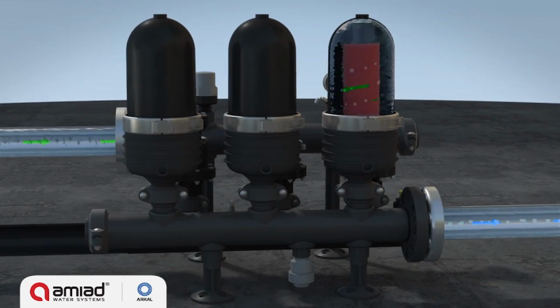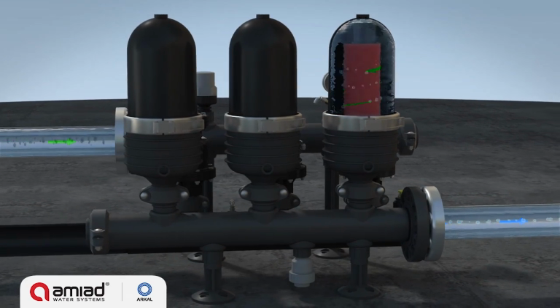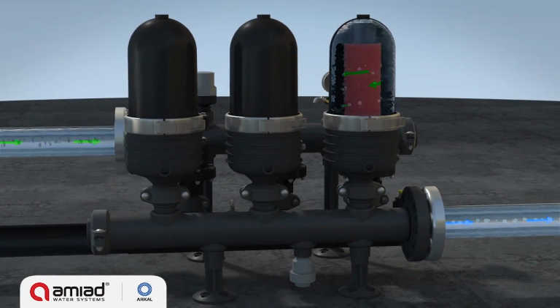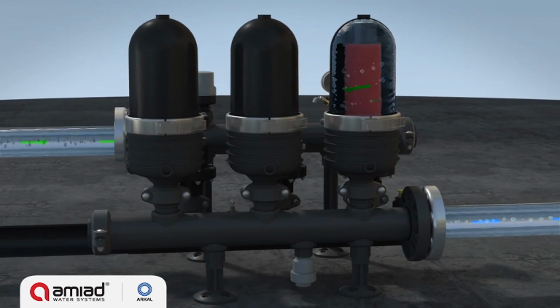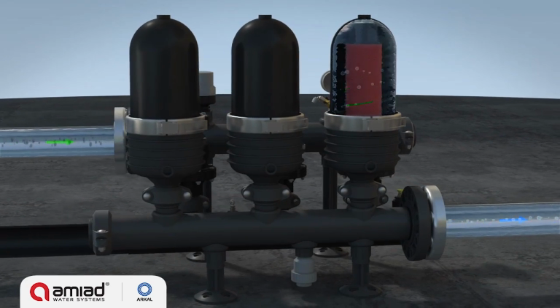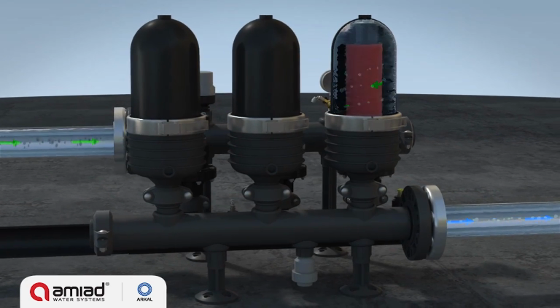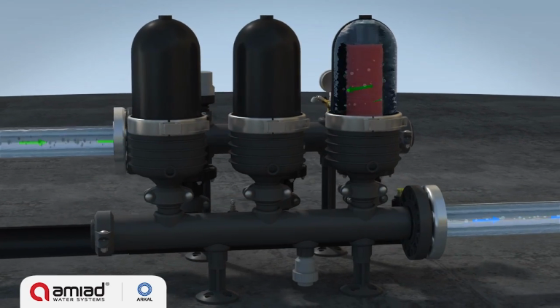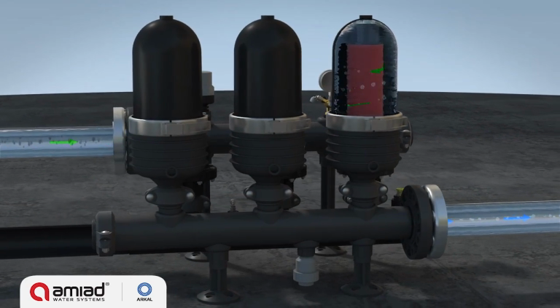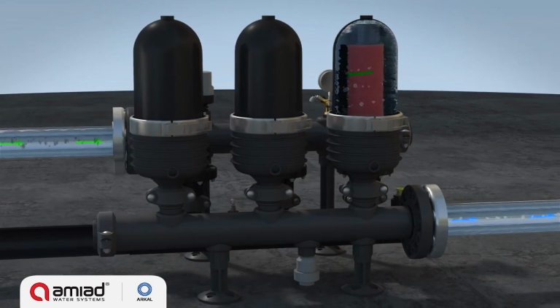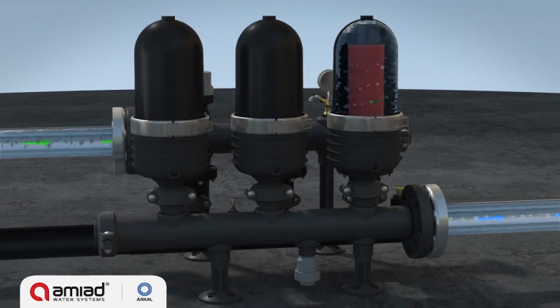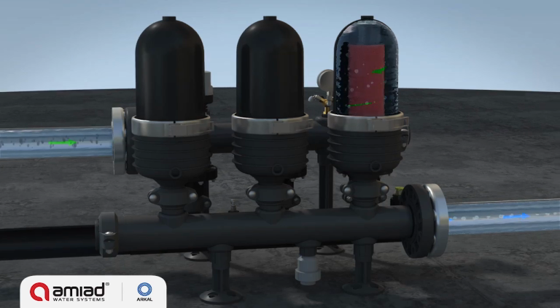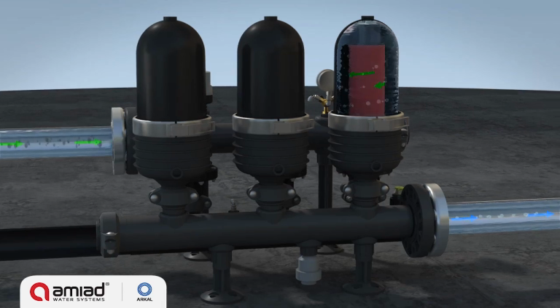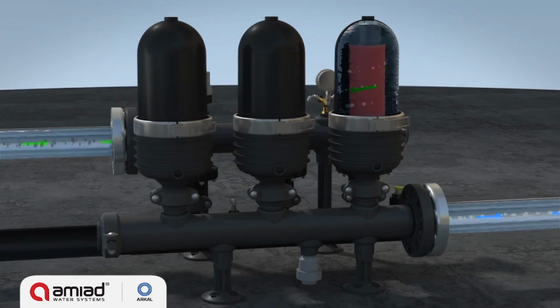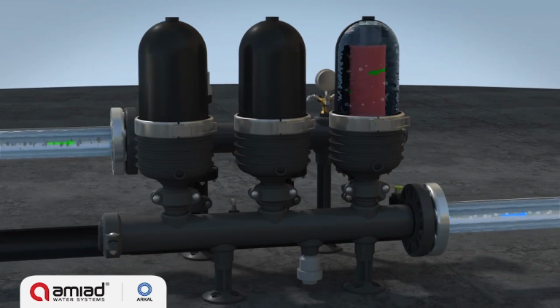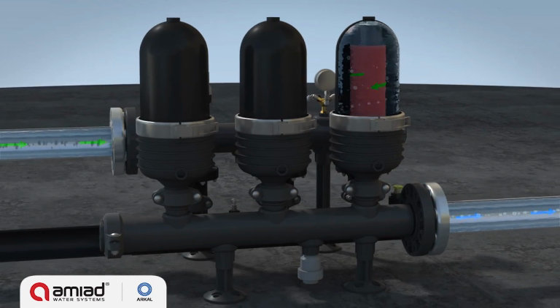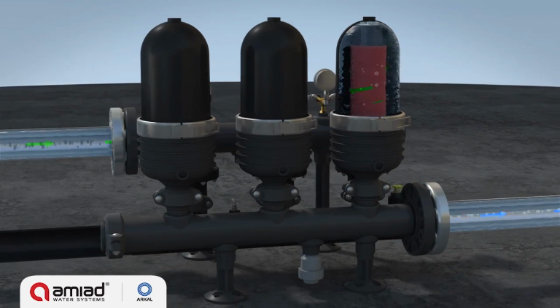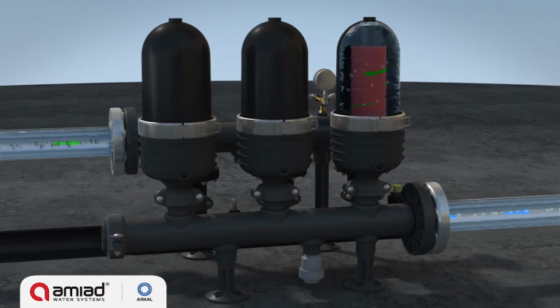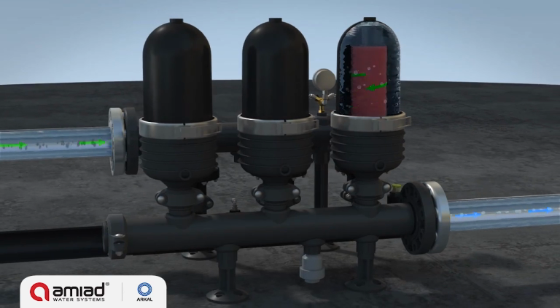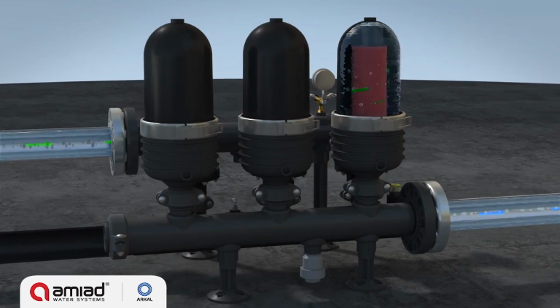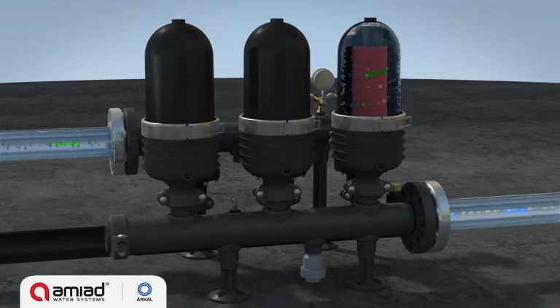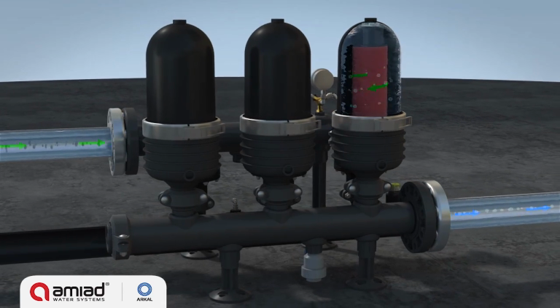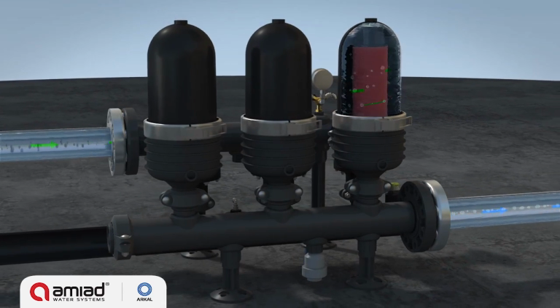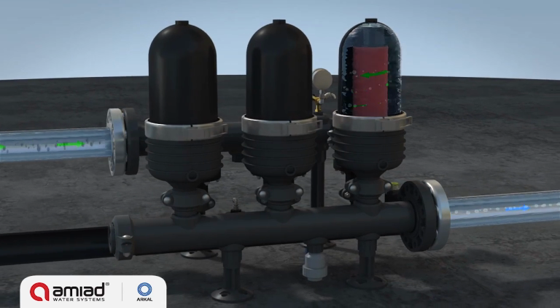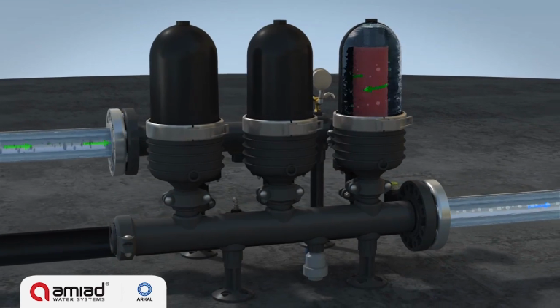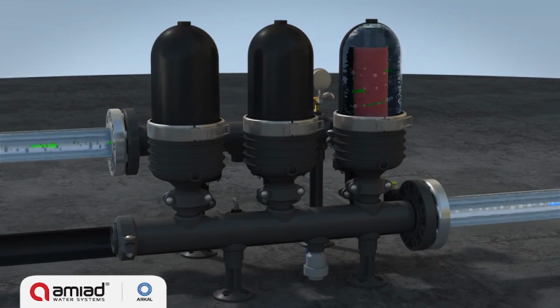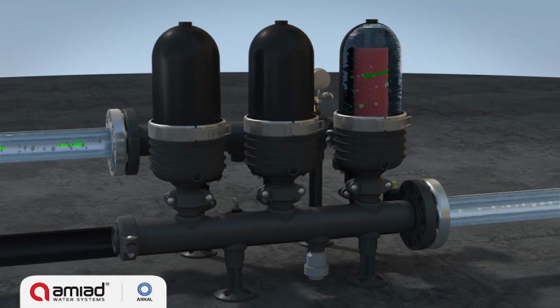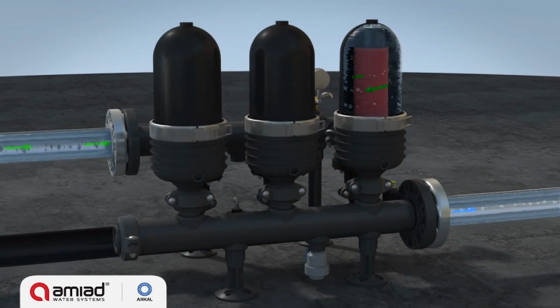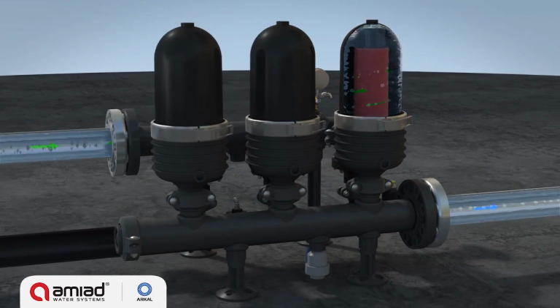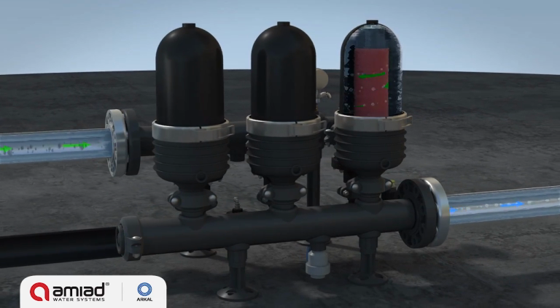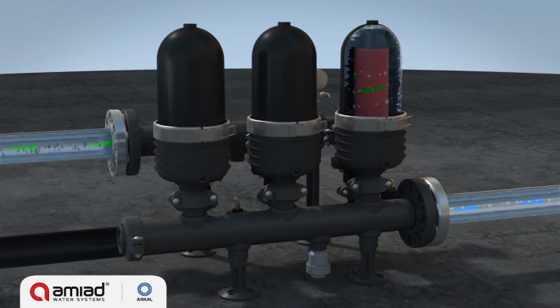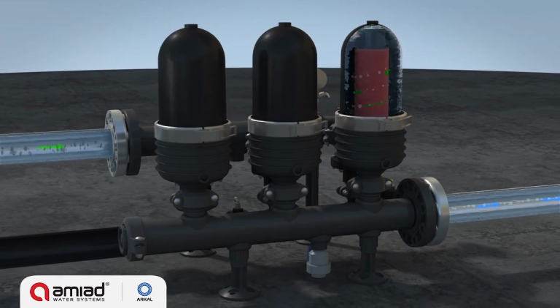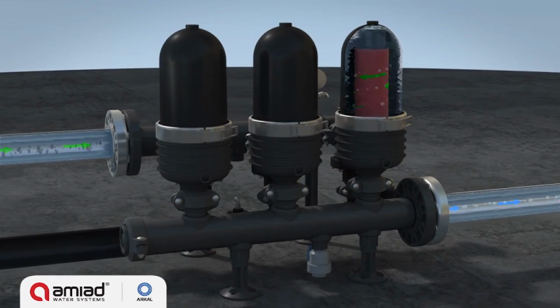The SpinClean filters are highly suitable for corrosive water applications due to their polymeric construction.